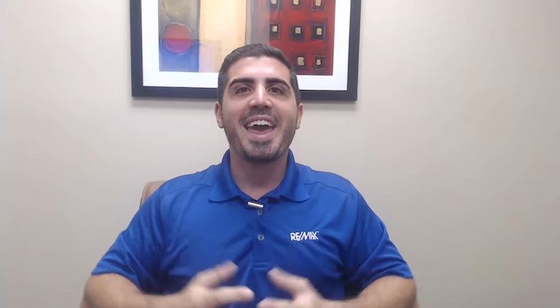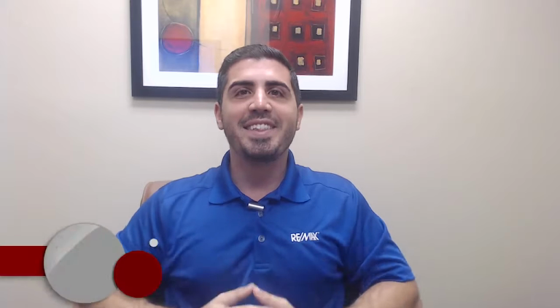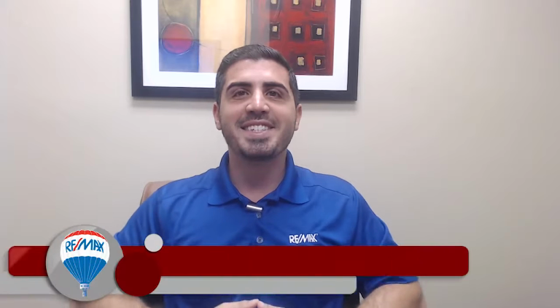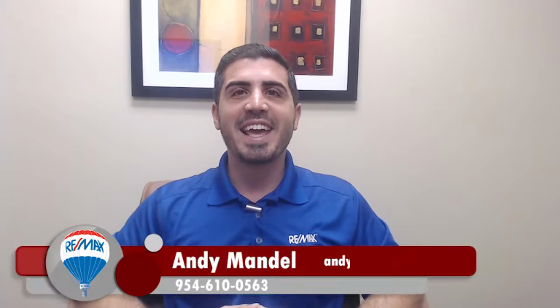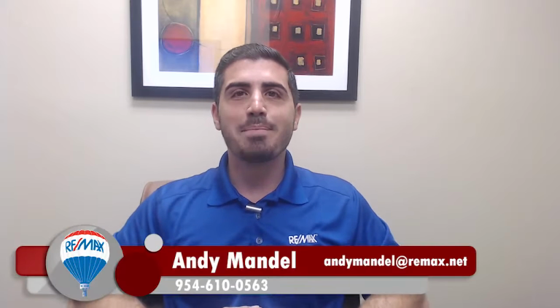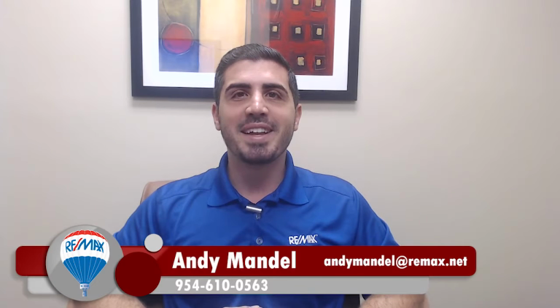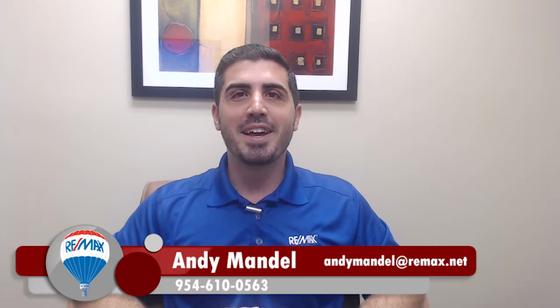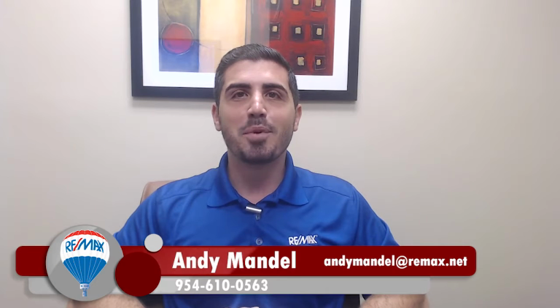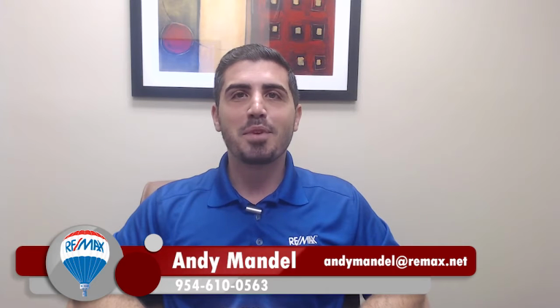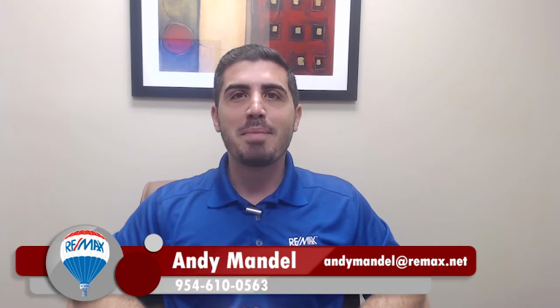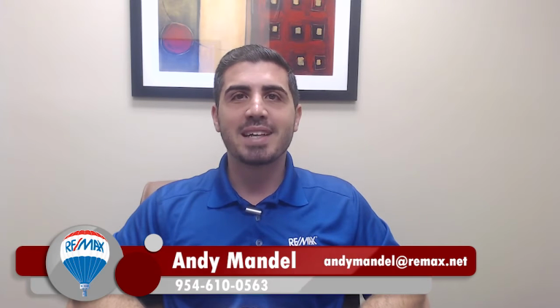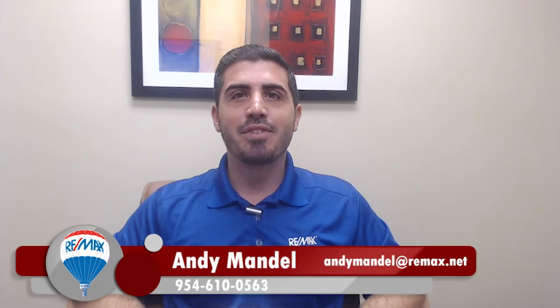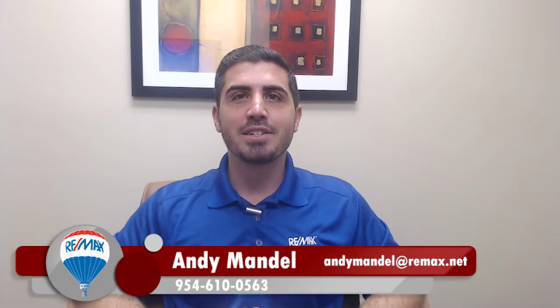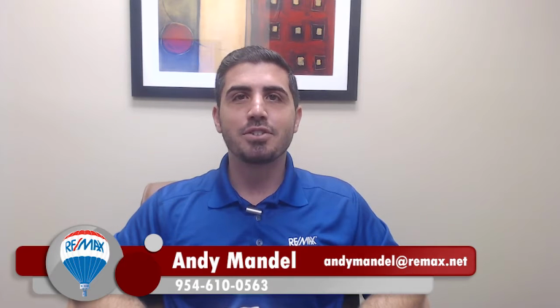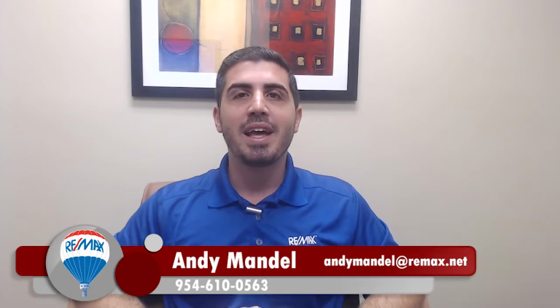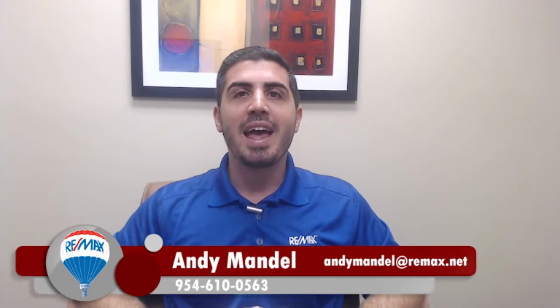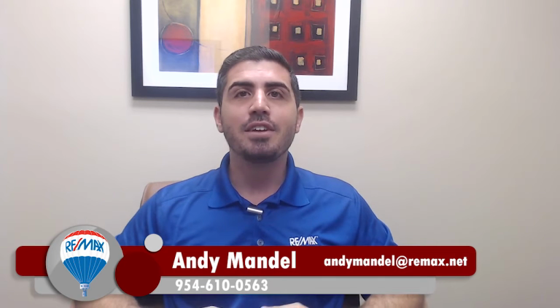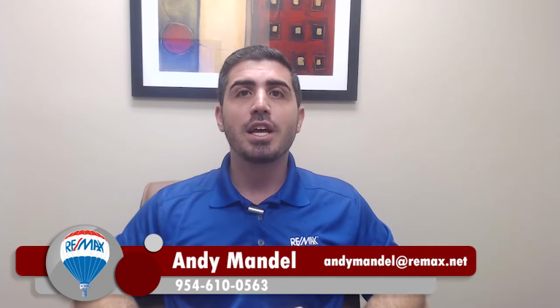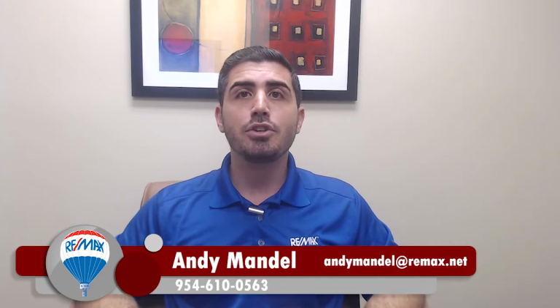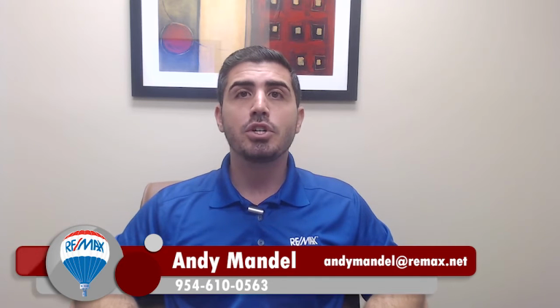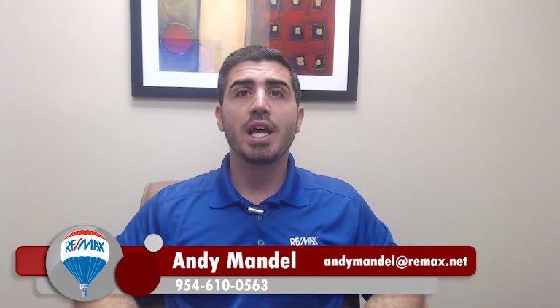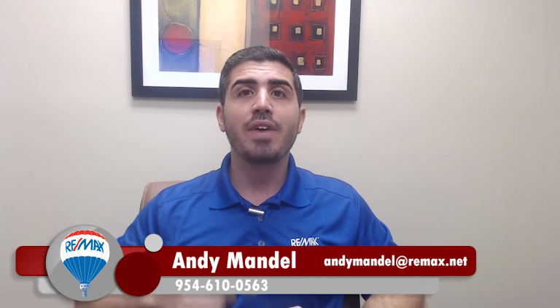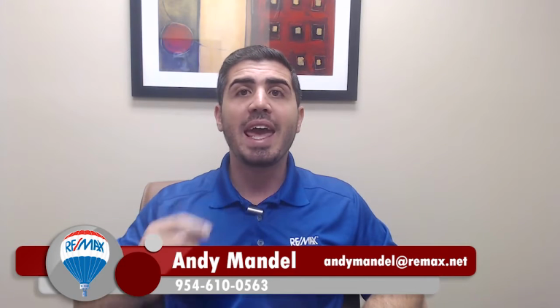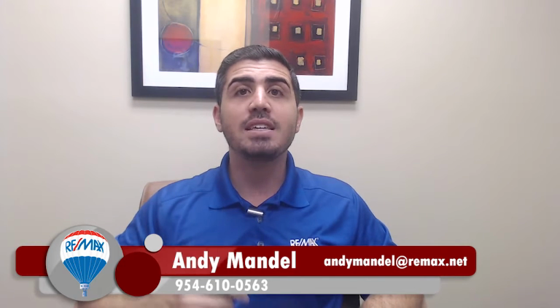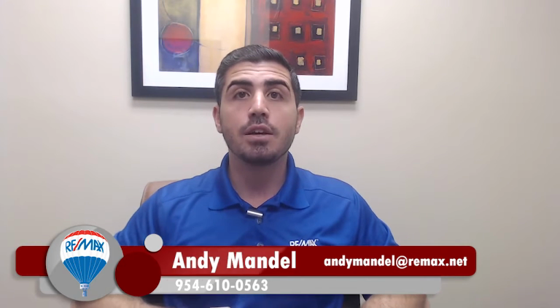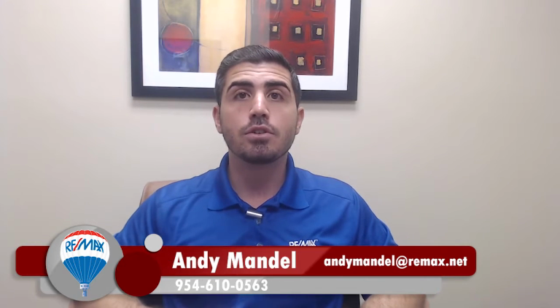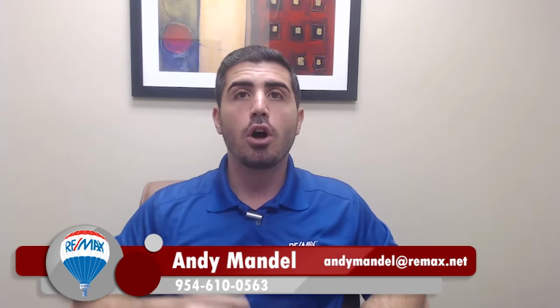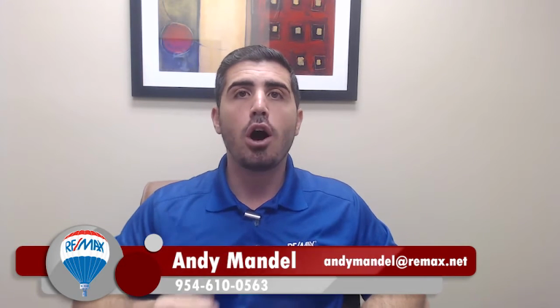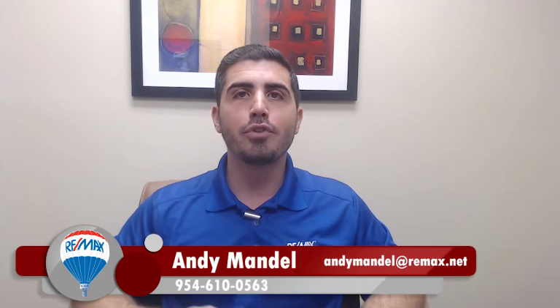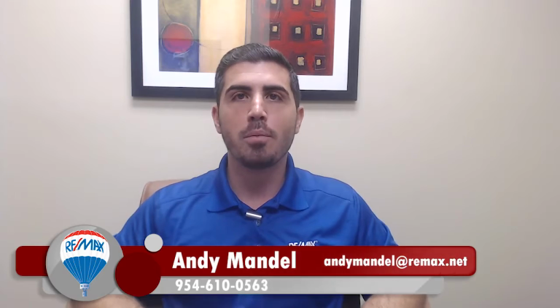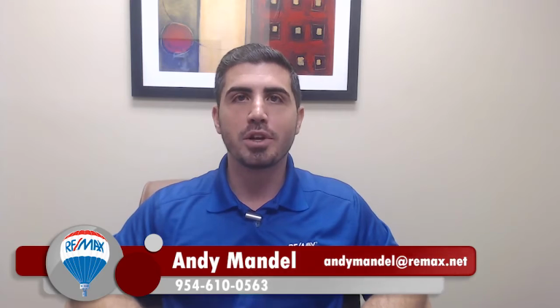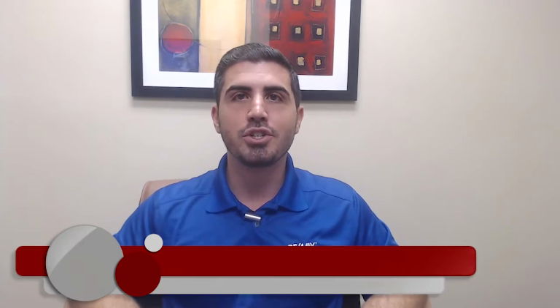Hey, this is Andy Mandel with REMAX Advisors, and here's how you can shave eight years off your mortgage.